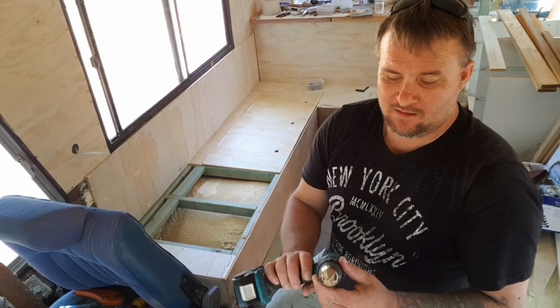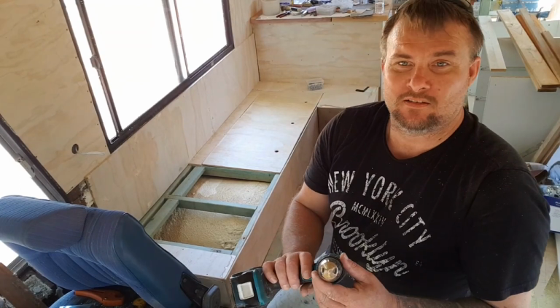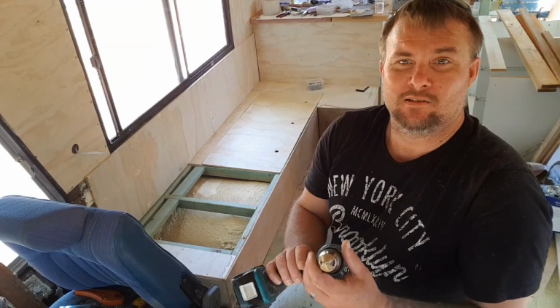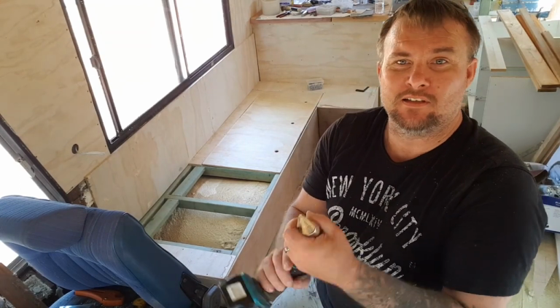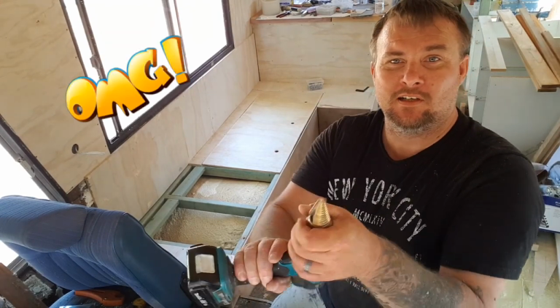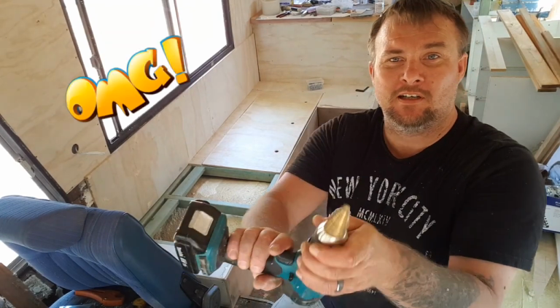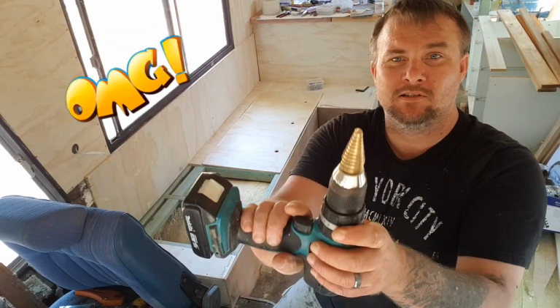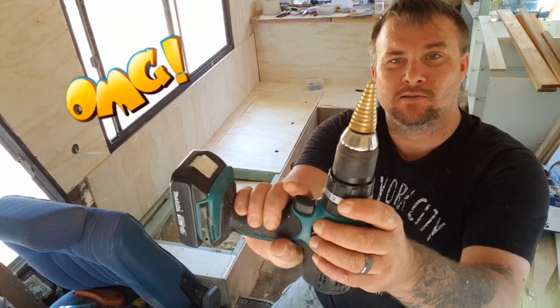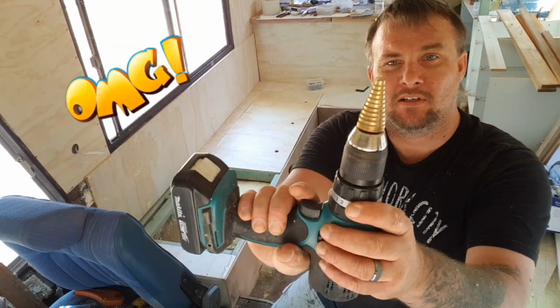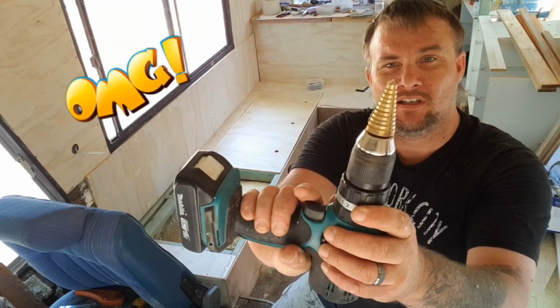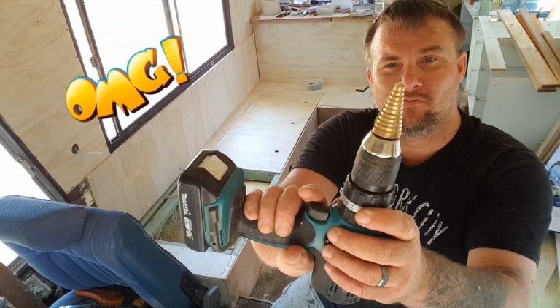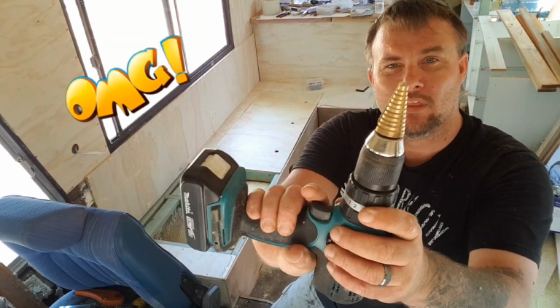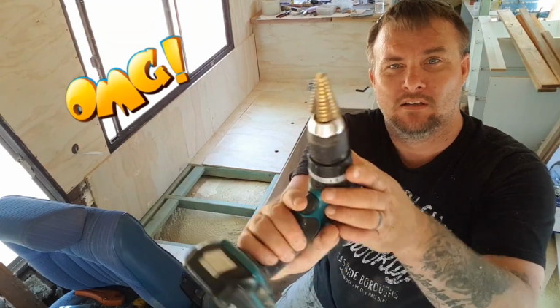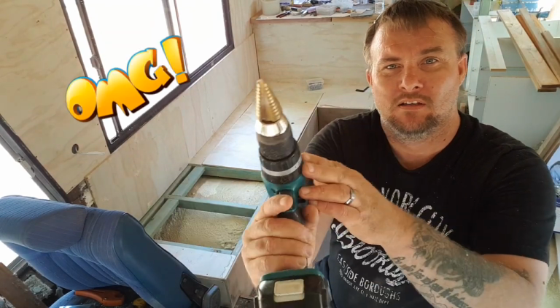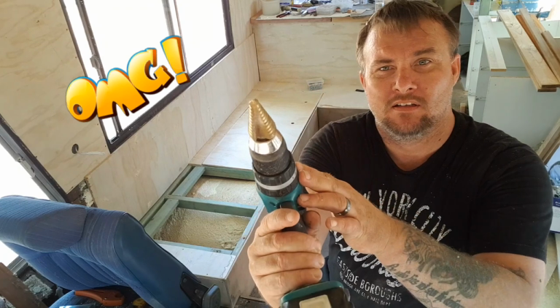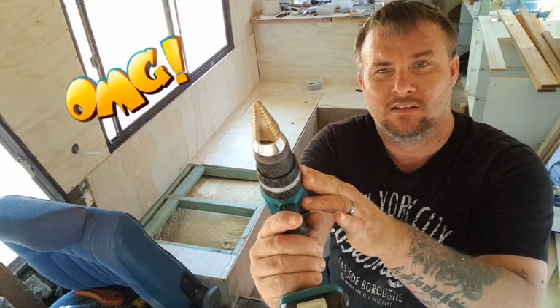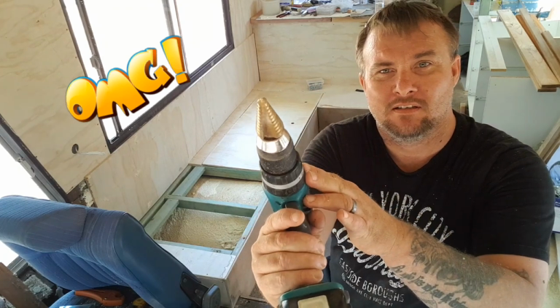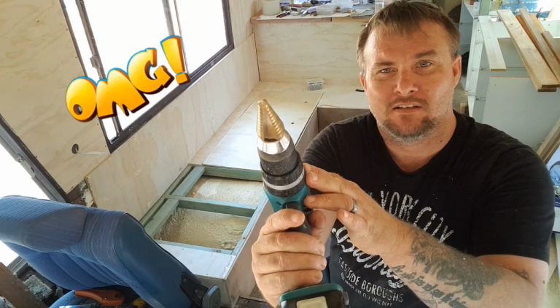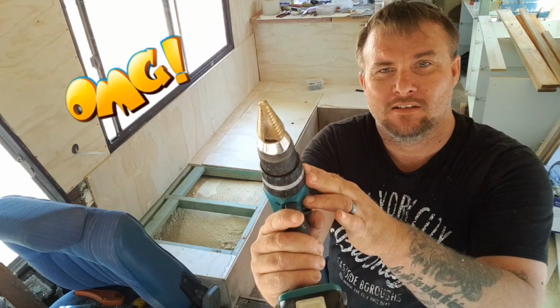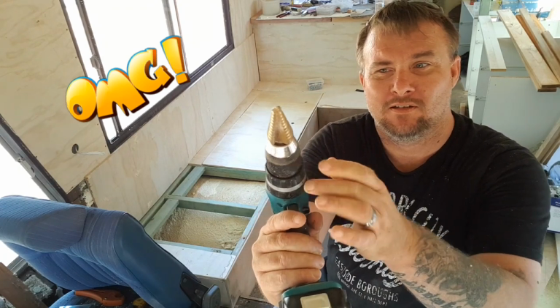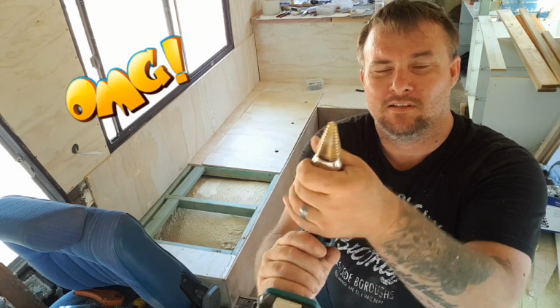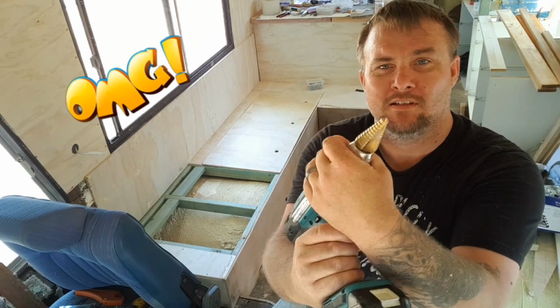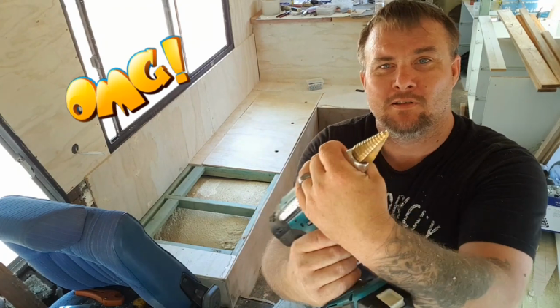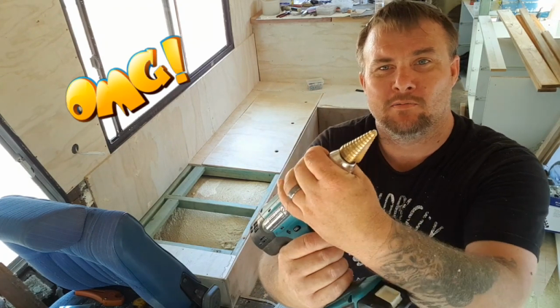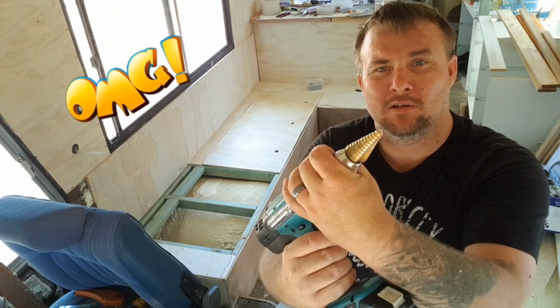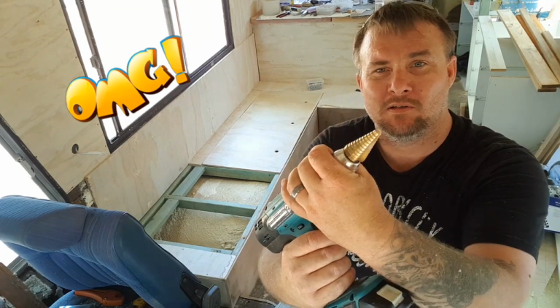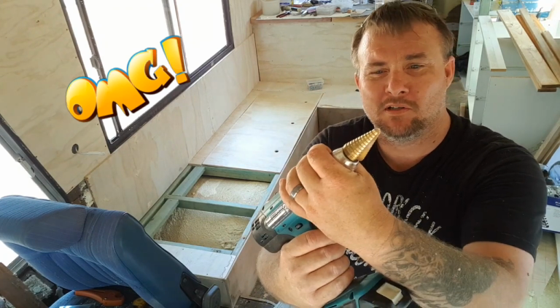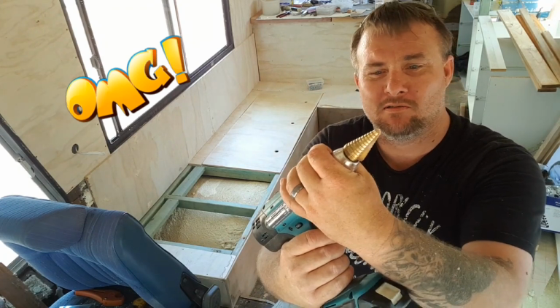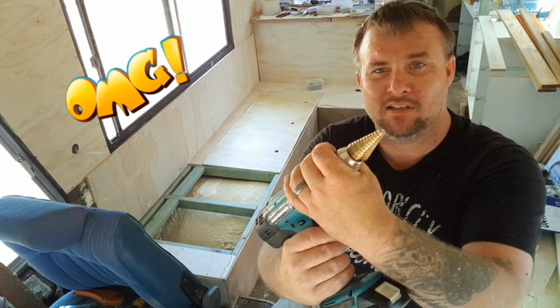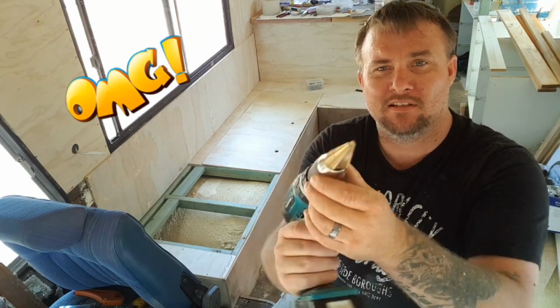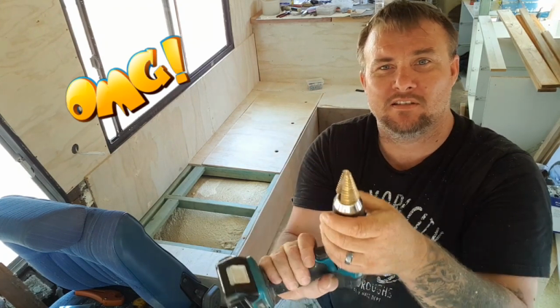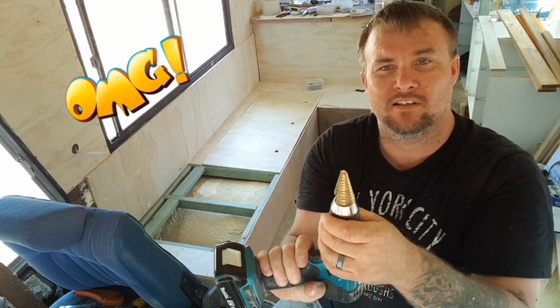I'll tell you what, these hole saws are pretty good, eh? Good for metal, wood, plastic — anything.